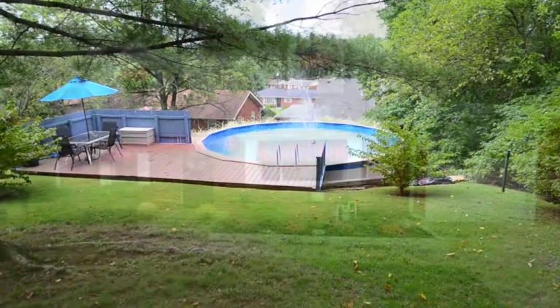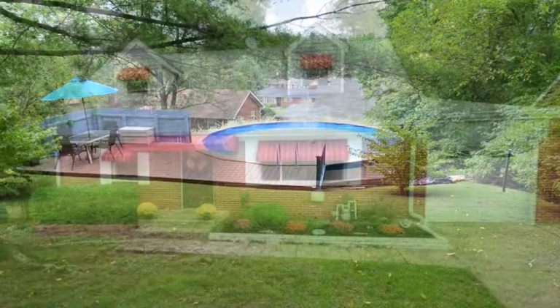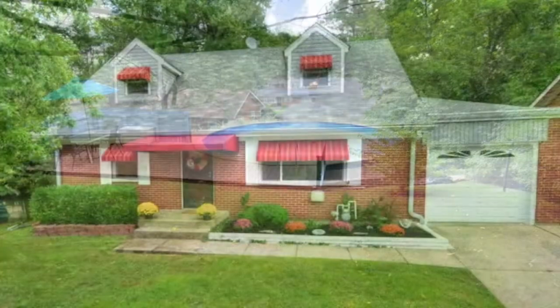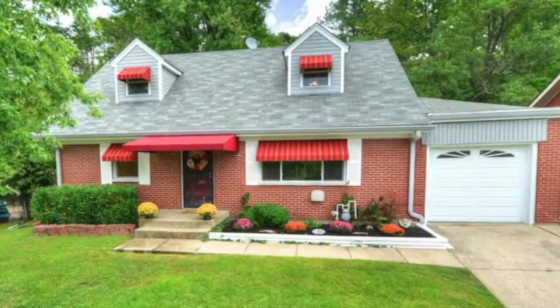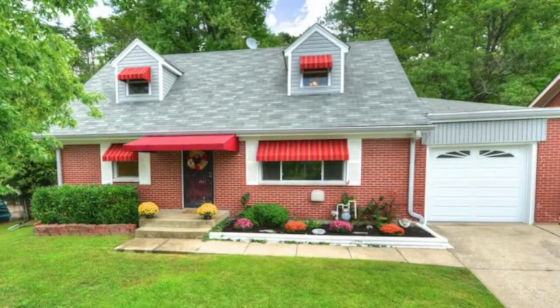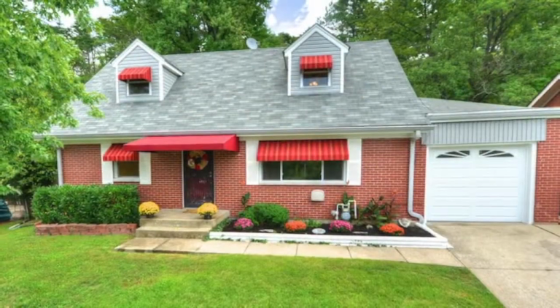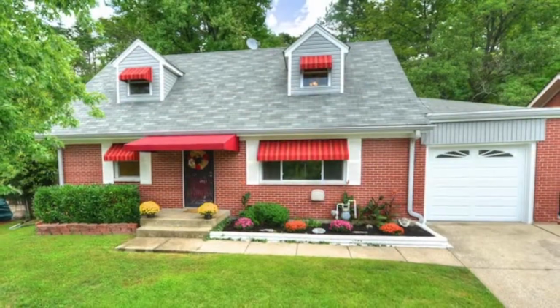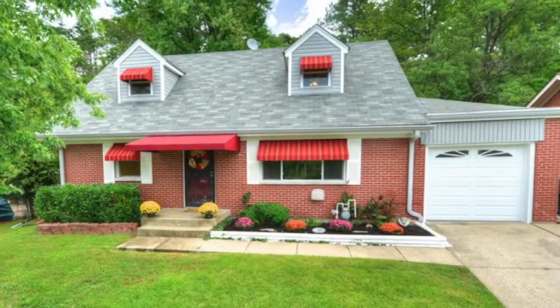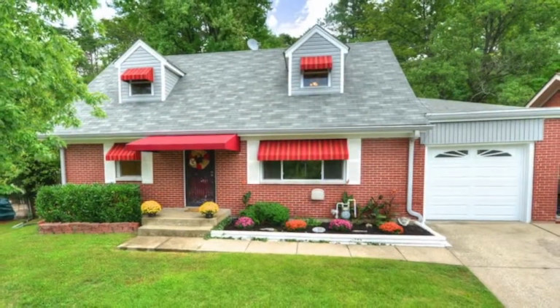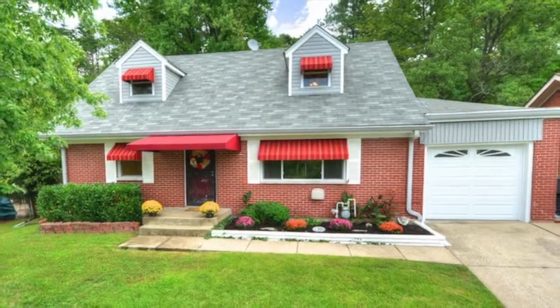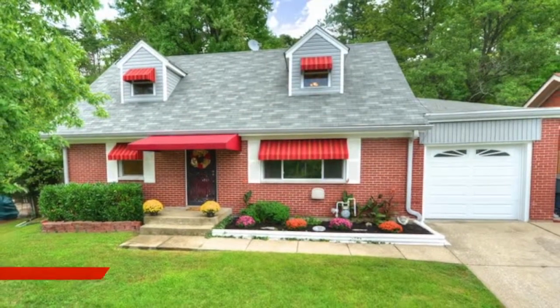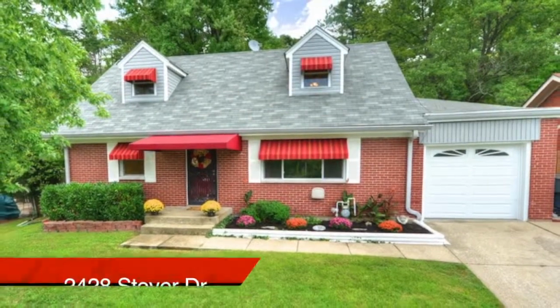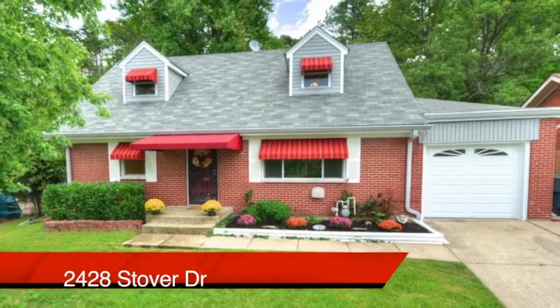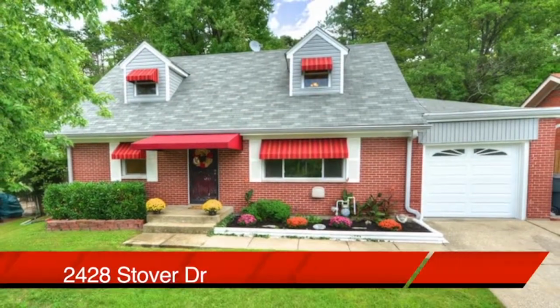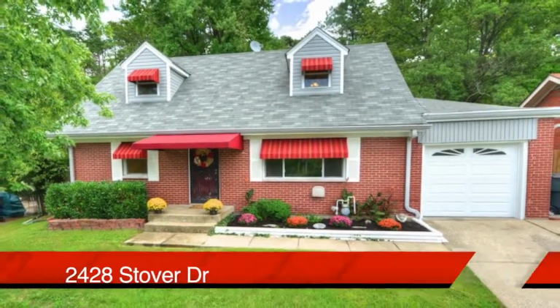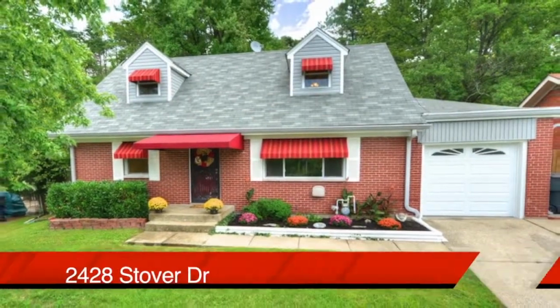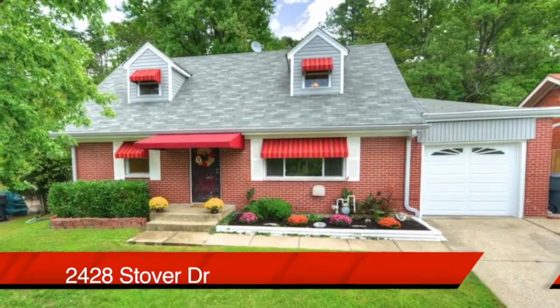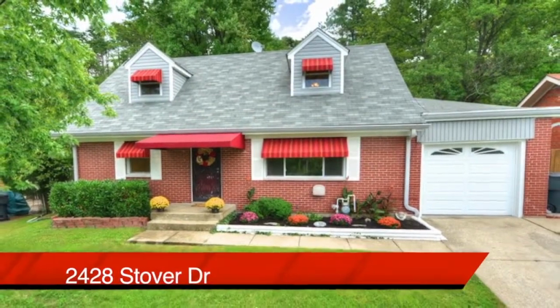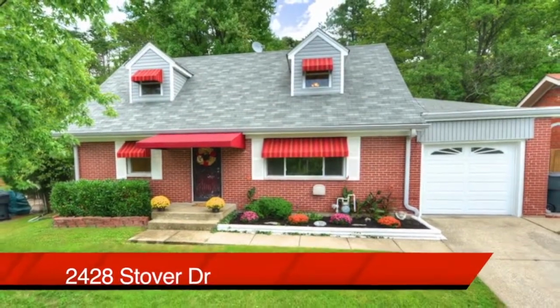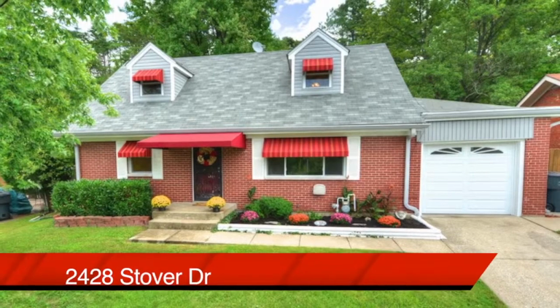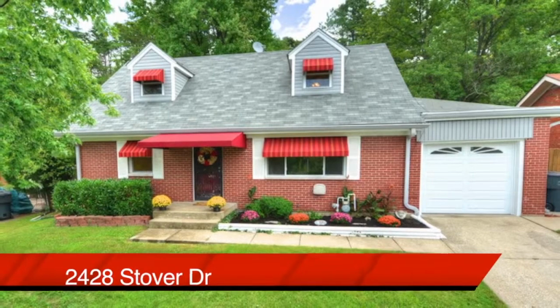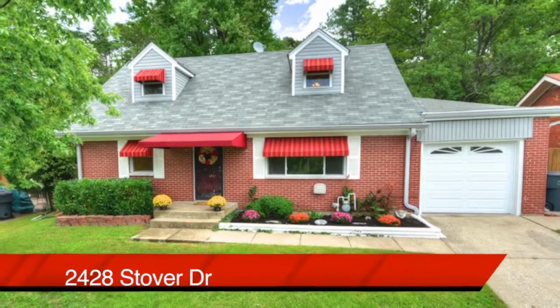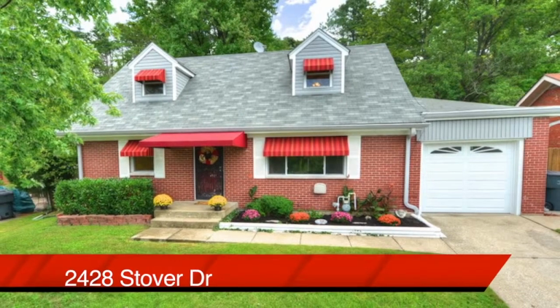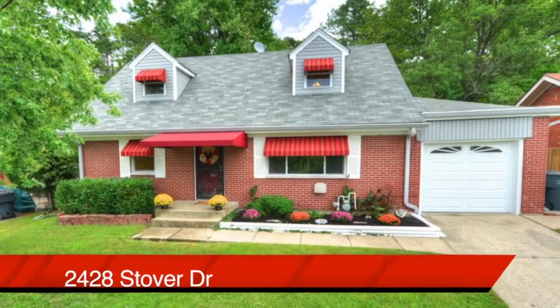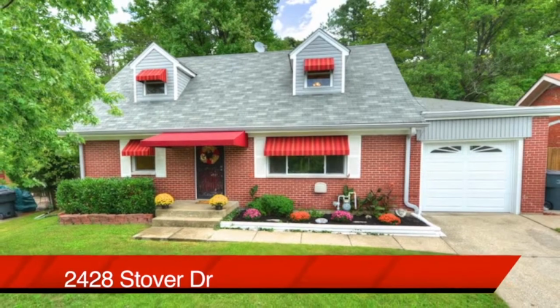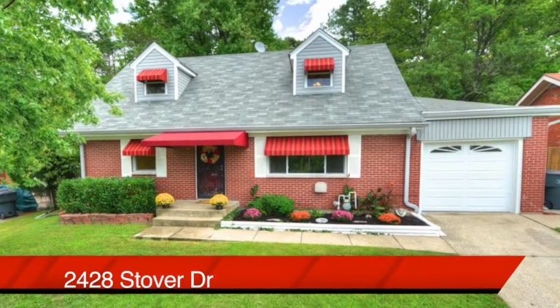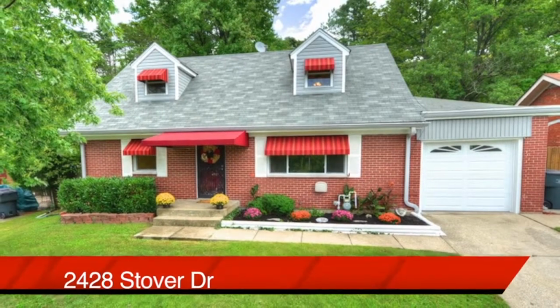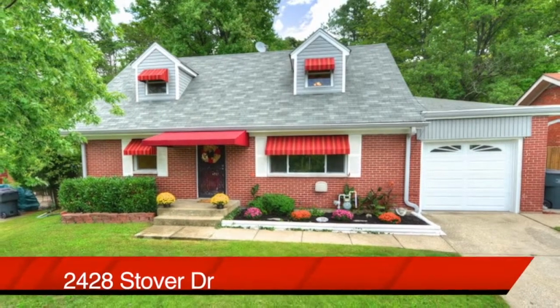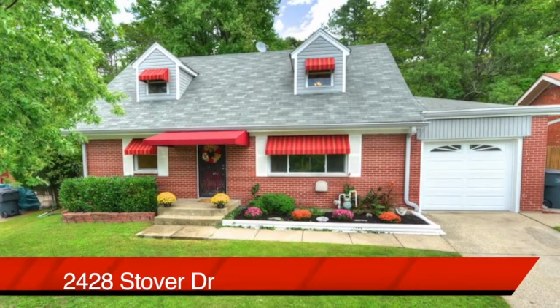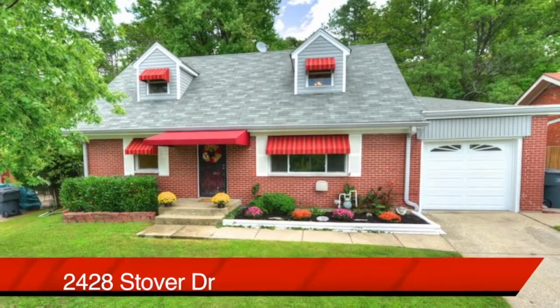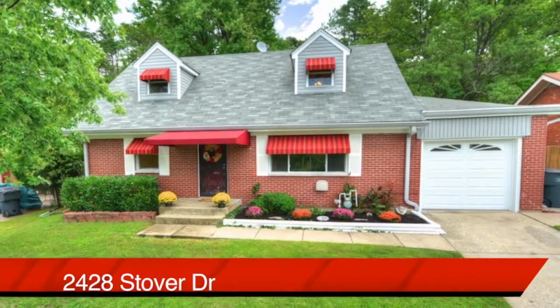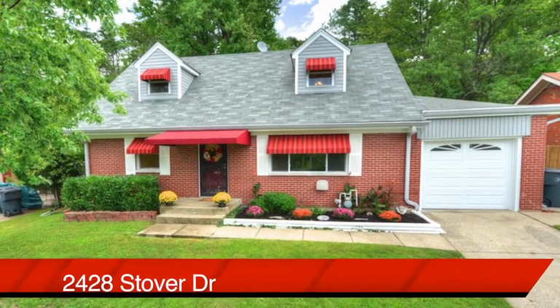Once again, the address: 2428 Stover Drive in New Albany.